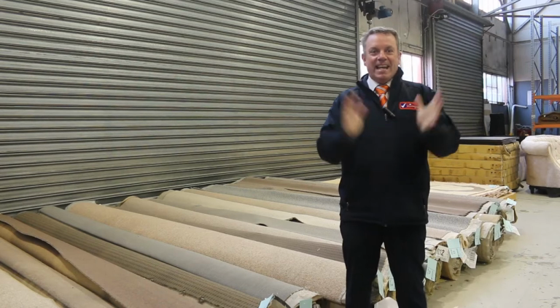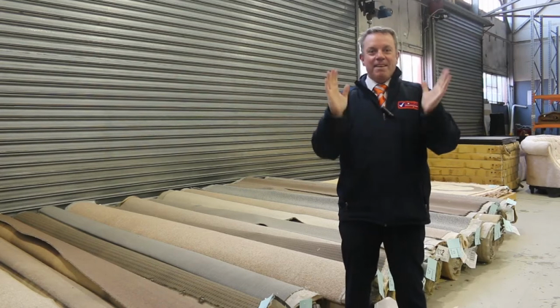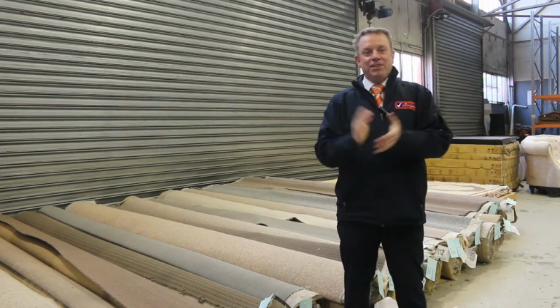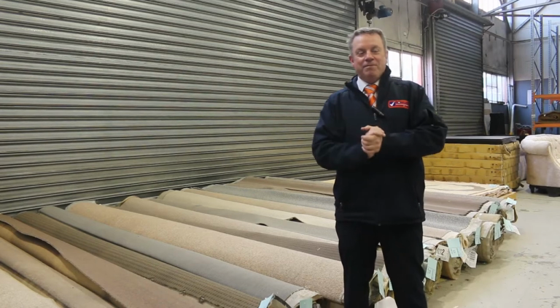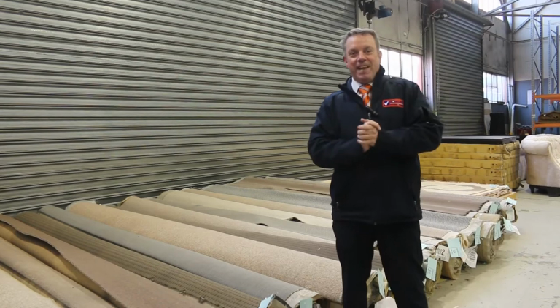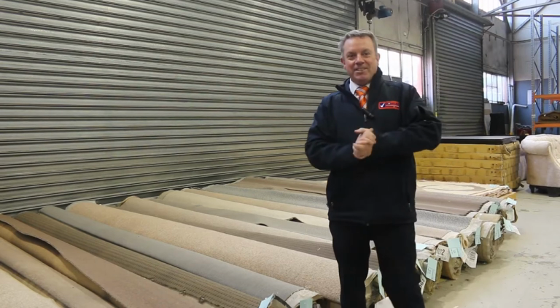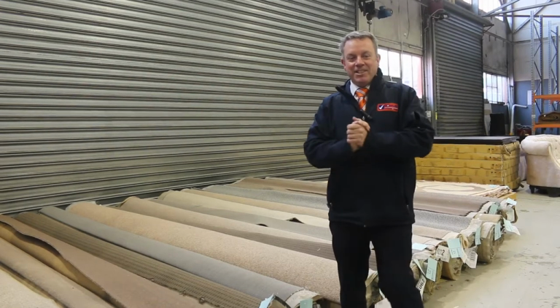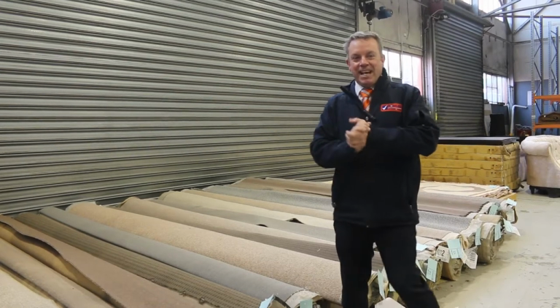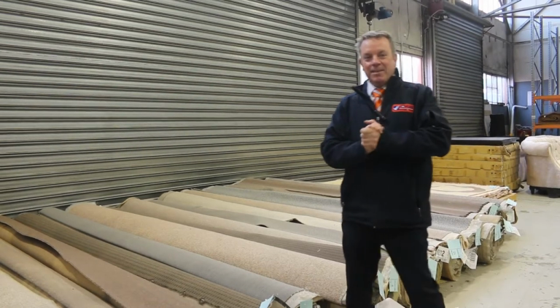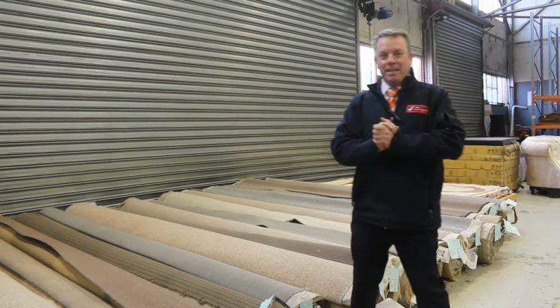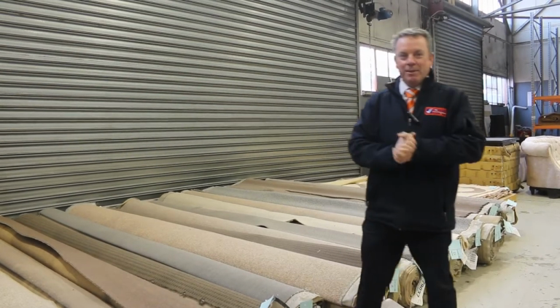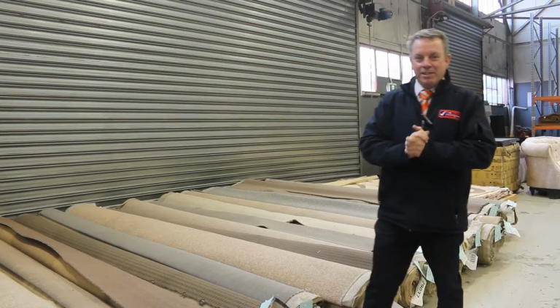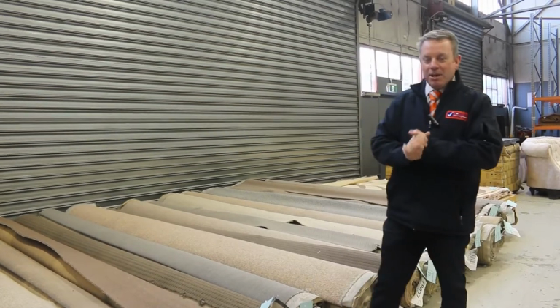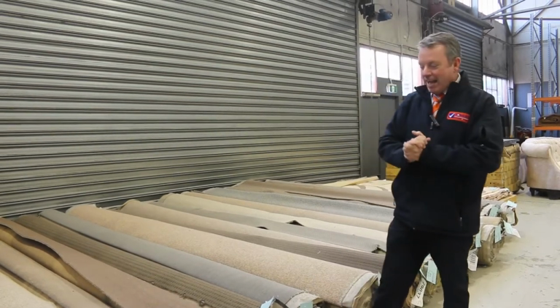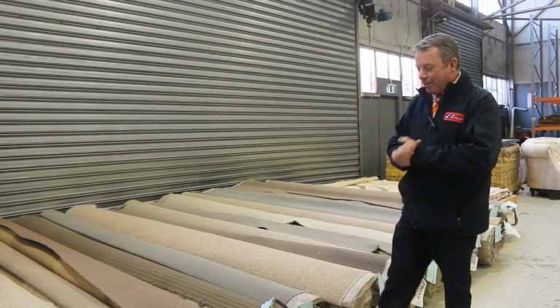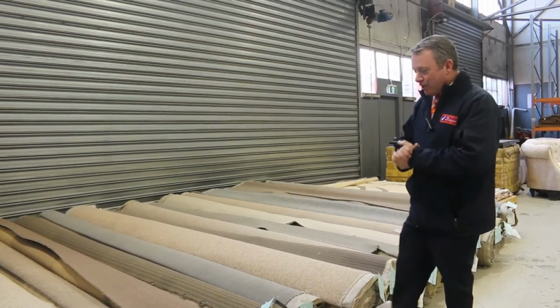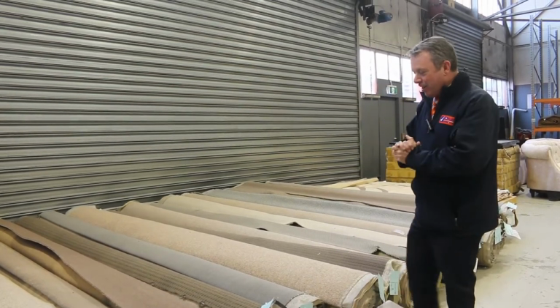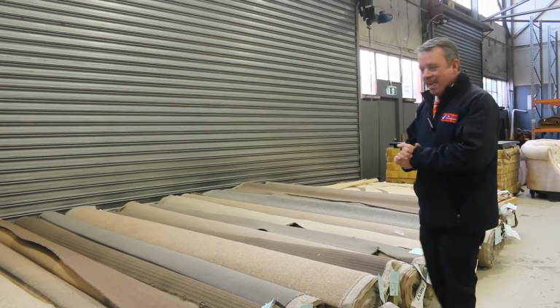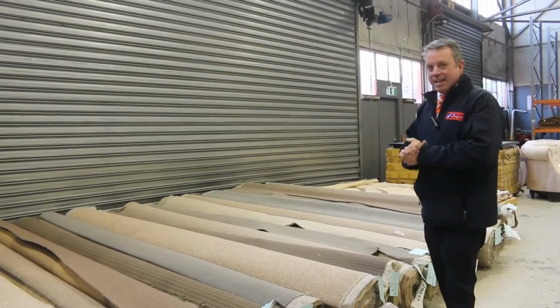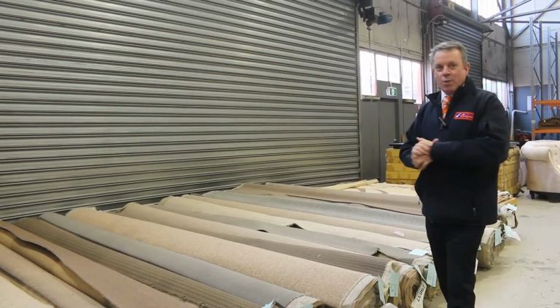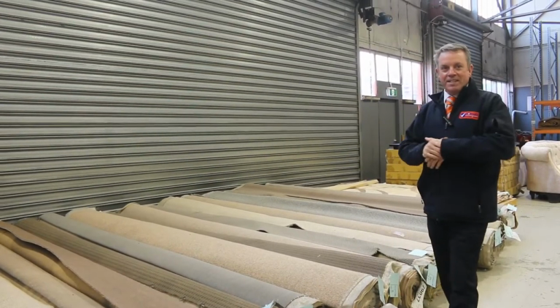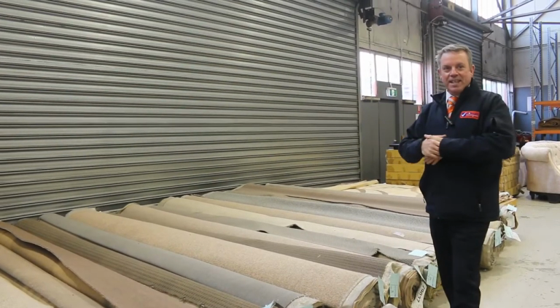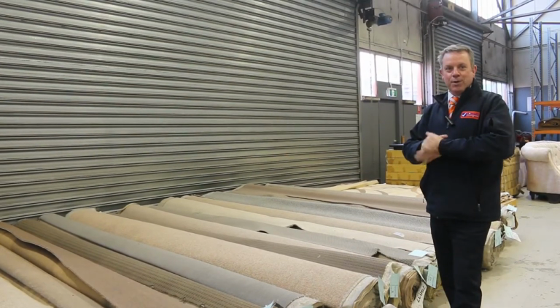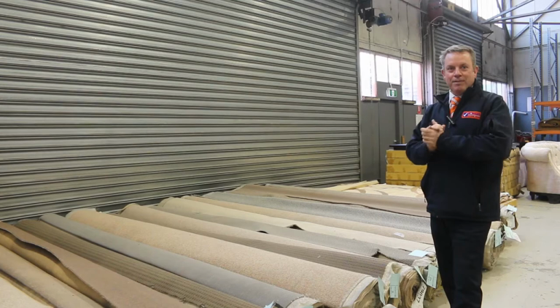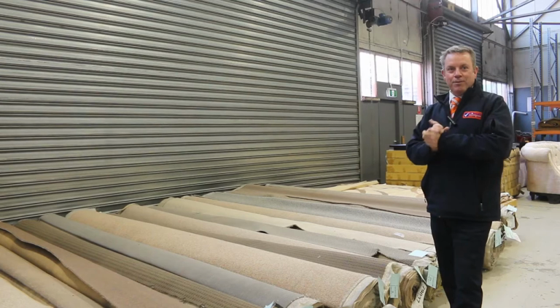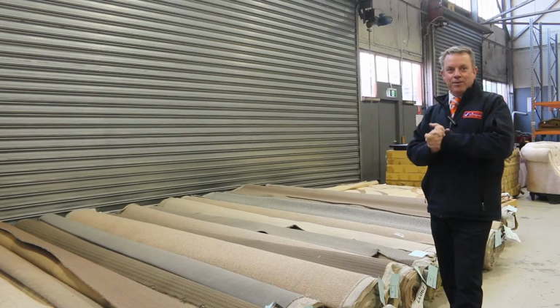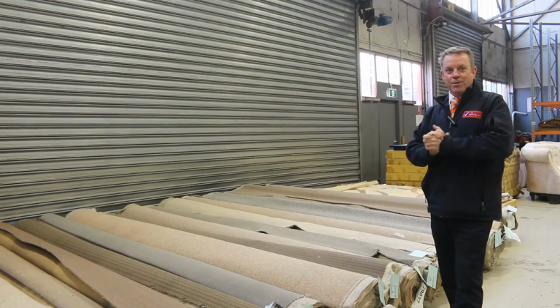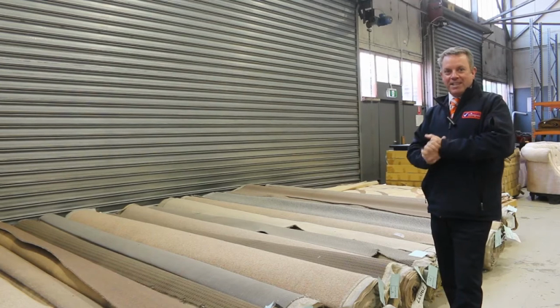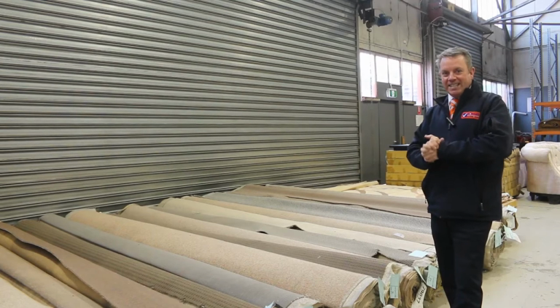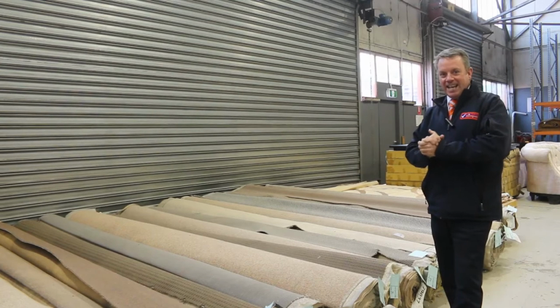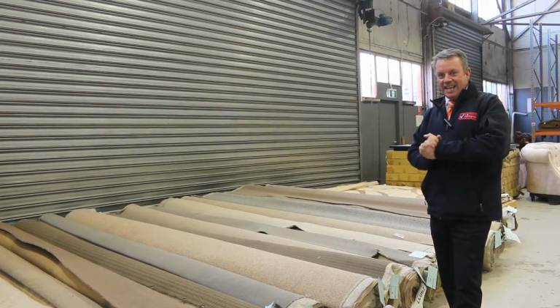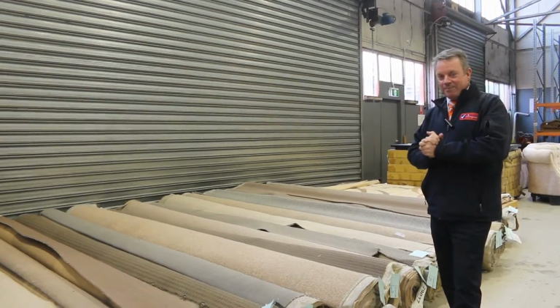G'day, I'm John from Fowler's Auction and Sales. I'm here to preview tomorrow's carpet auction — that's Wednesday the 24th of August at 10am.